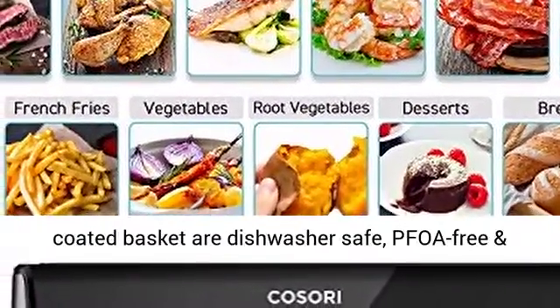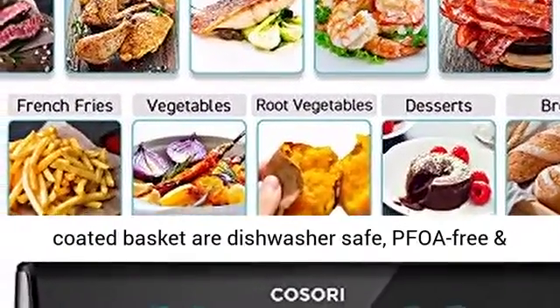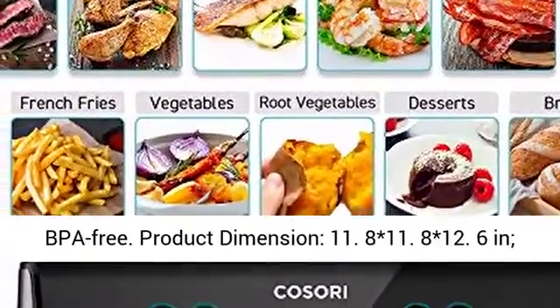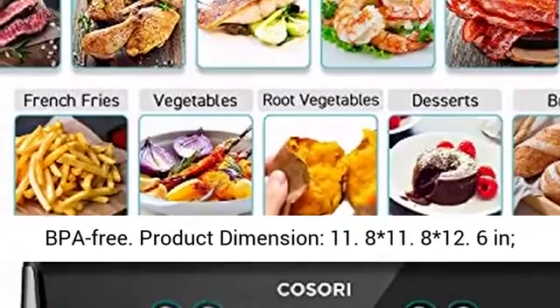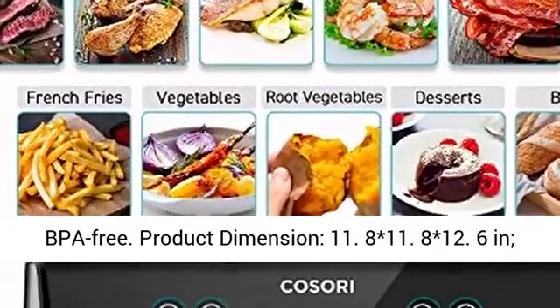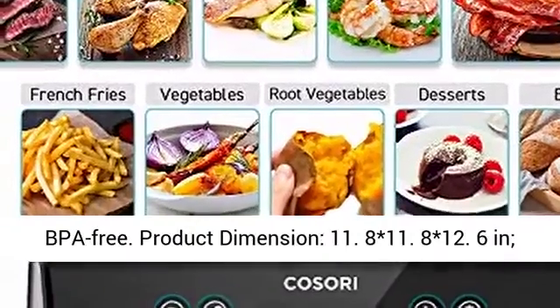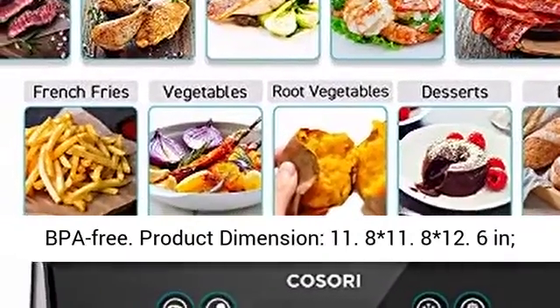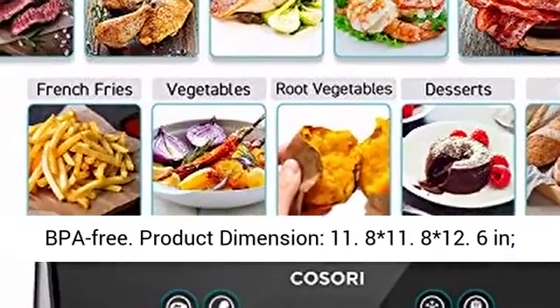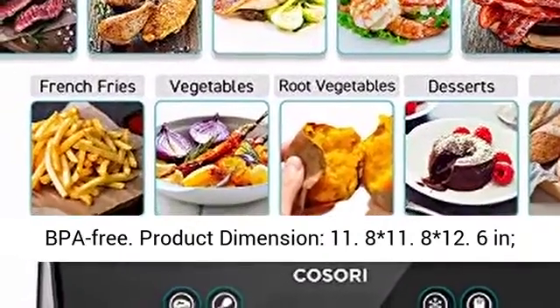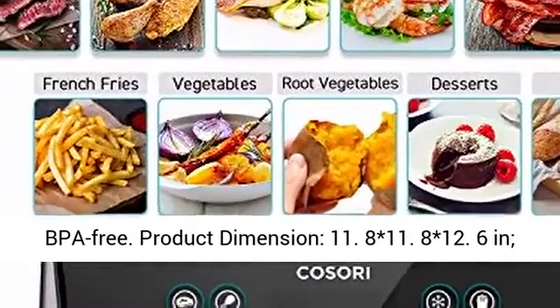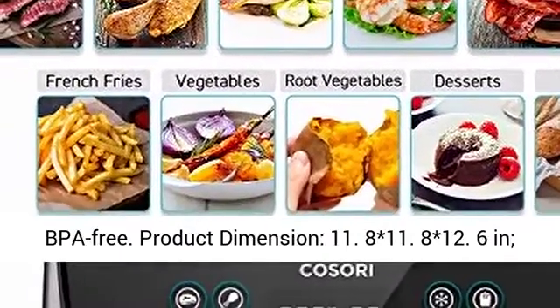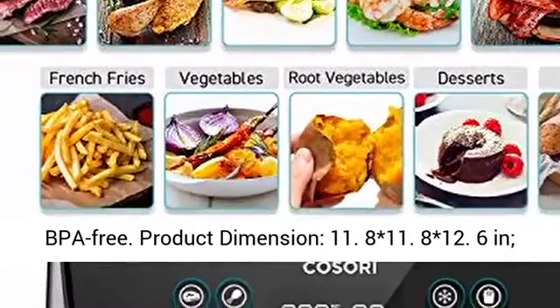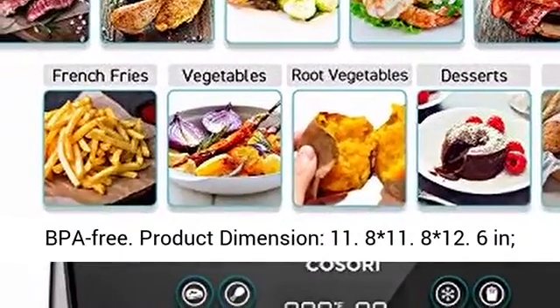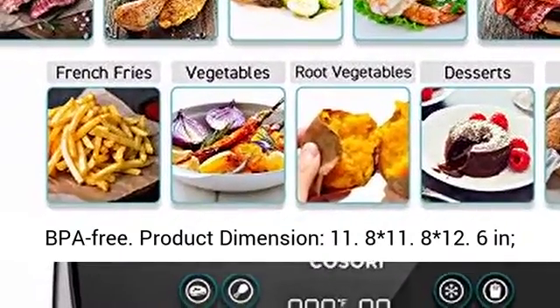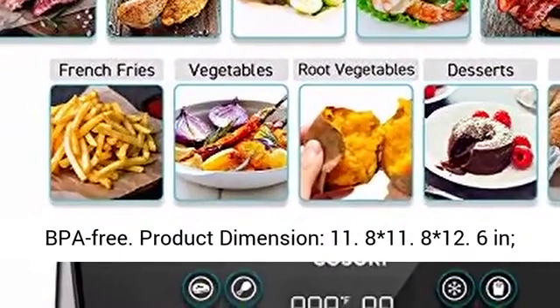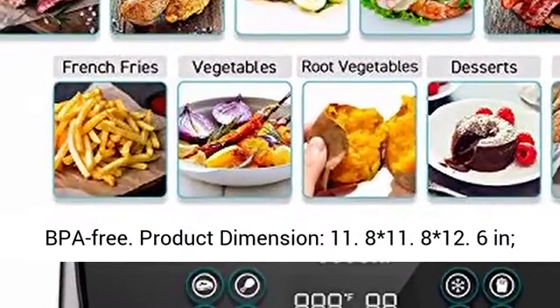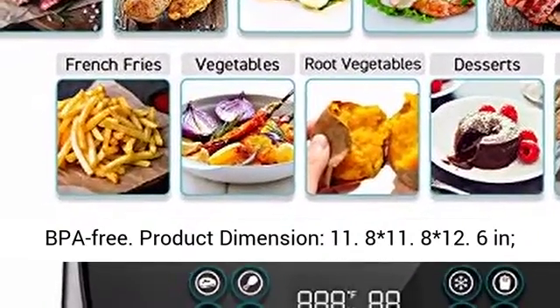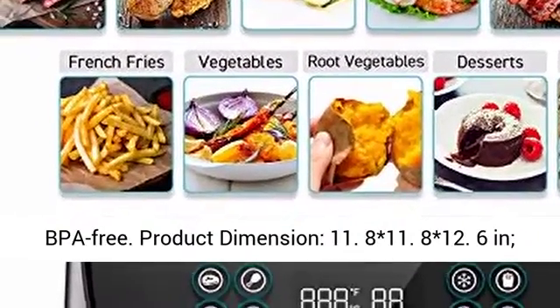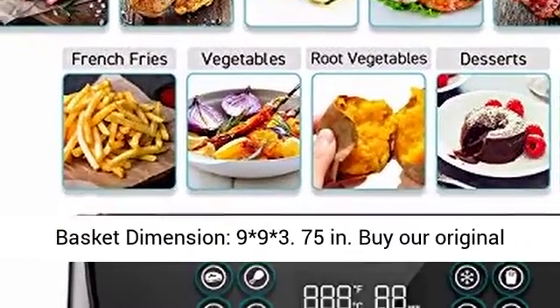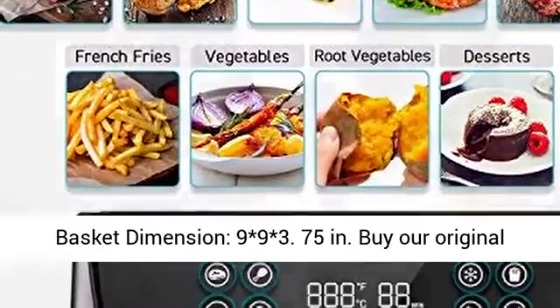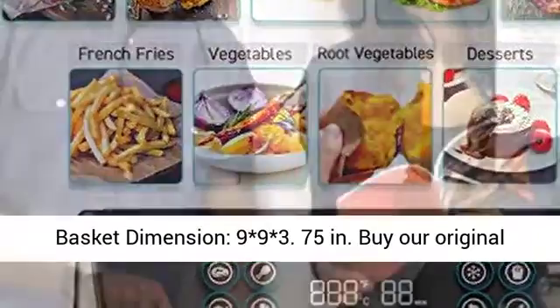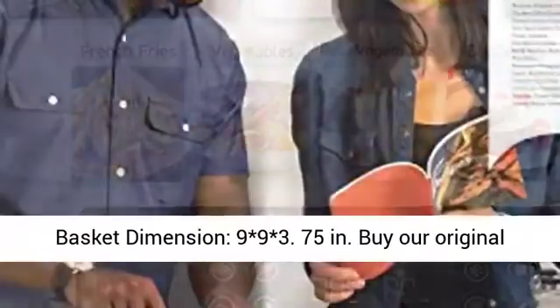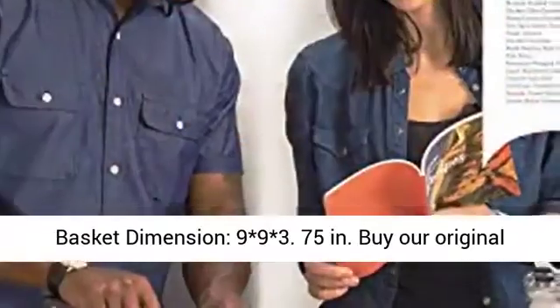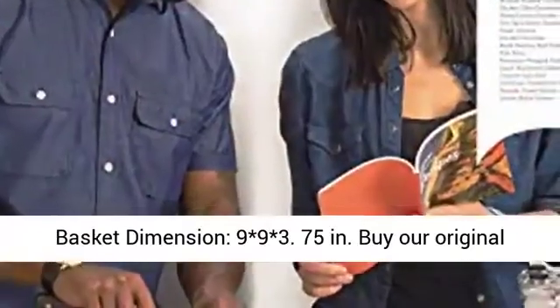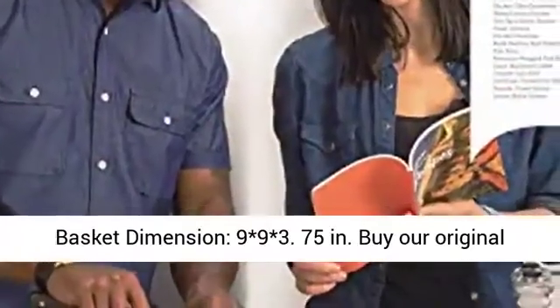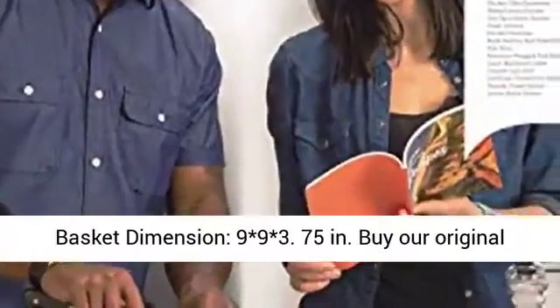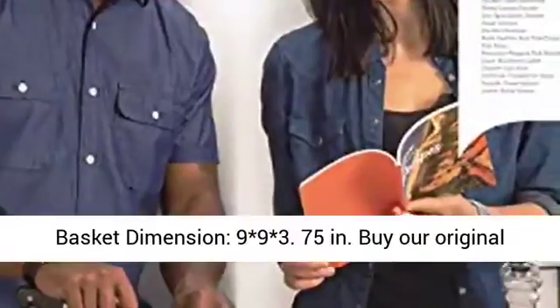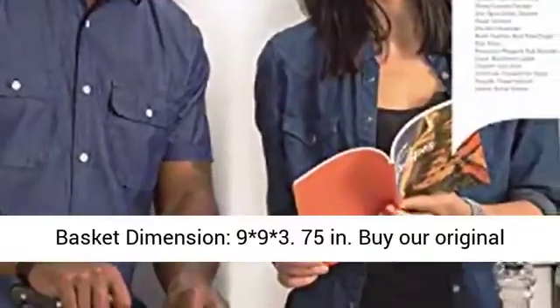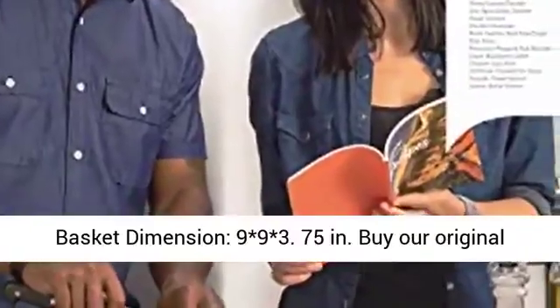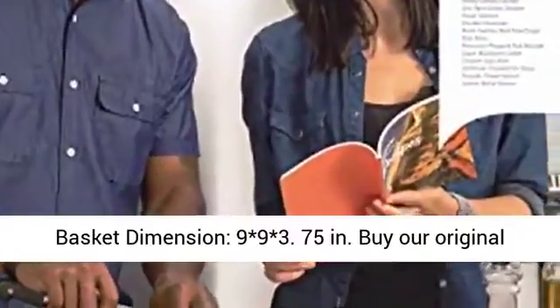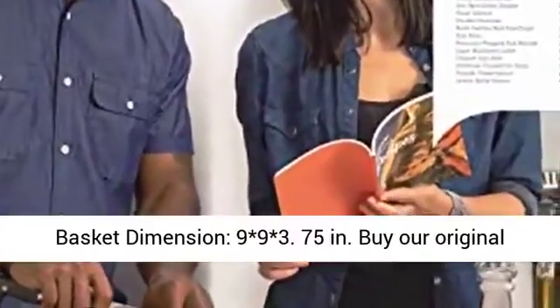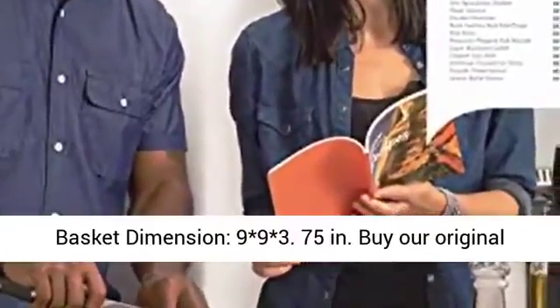Product dimensions: 11.8 x 11.8 x 12.6 inches. Basket dimensions: 9 x 9 x 3.75 inches.